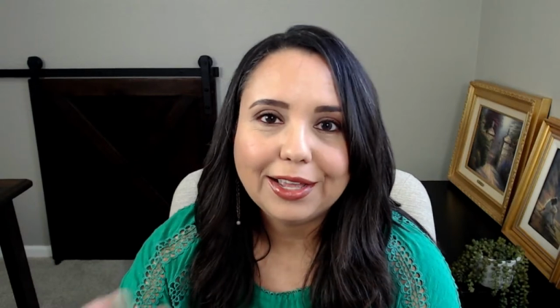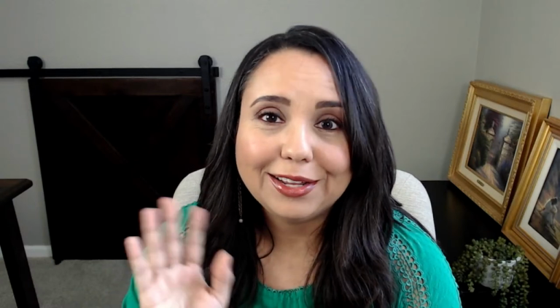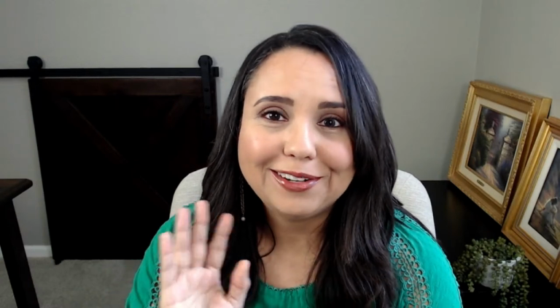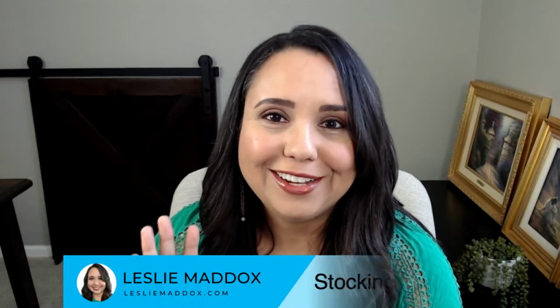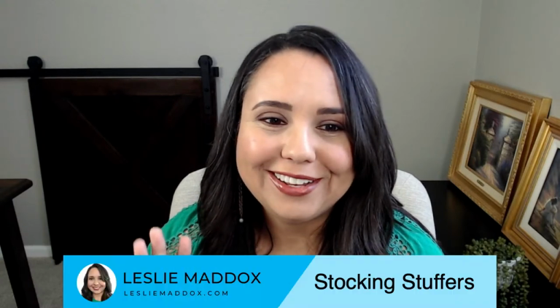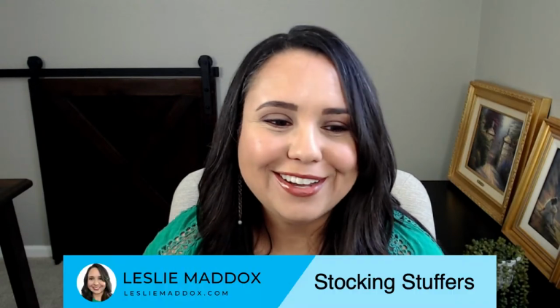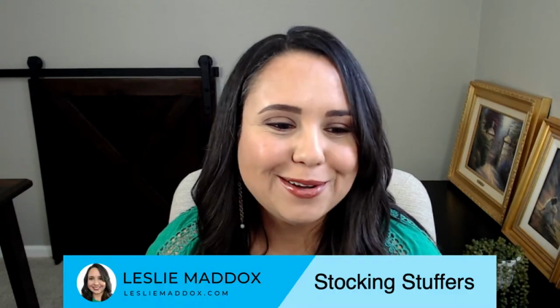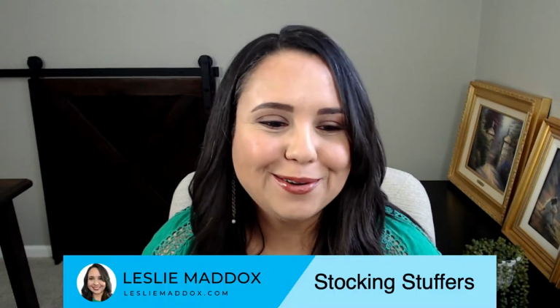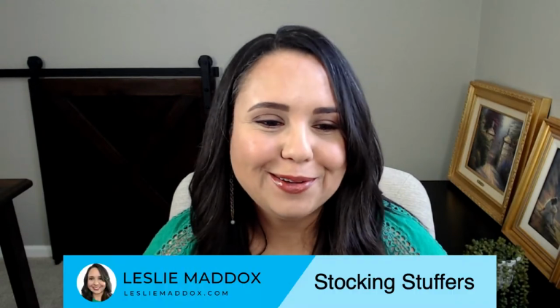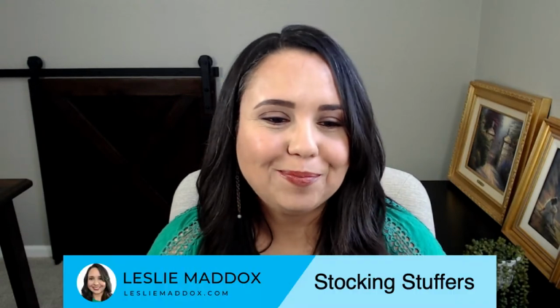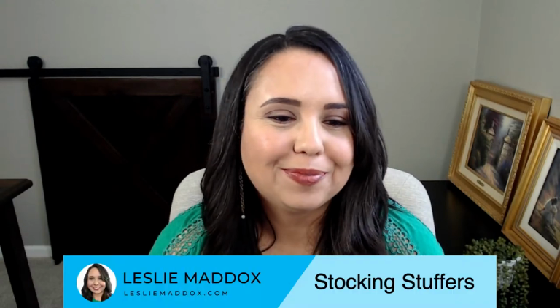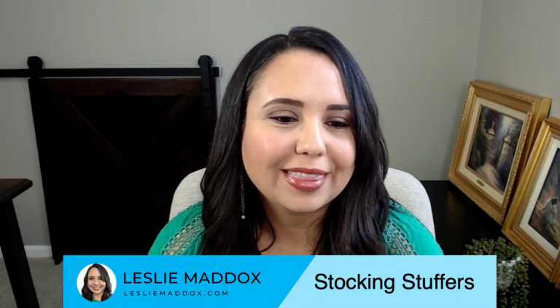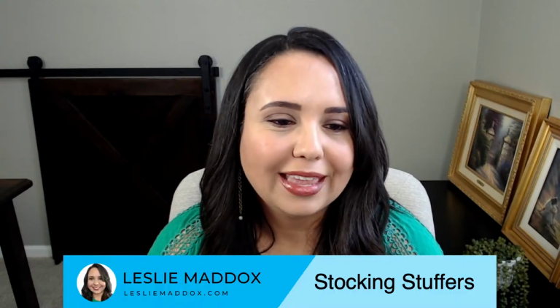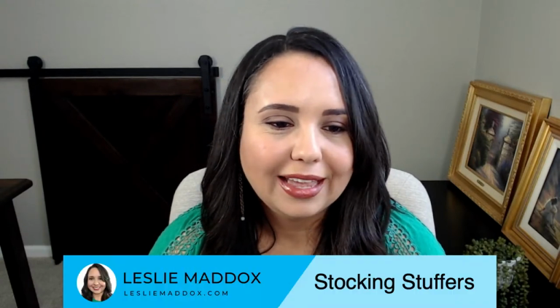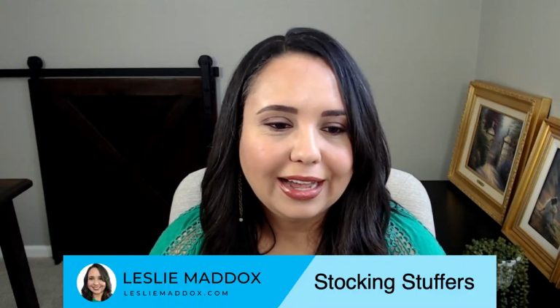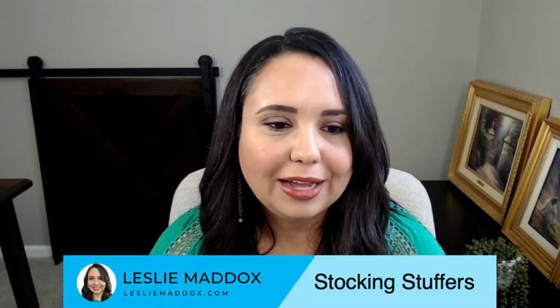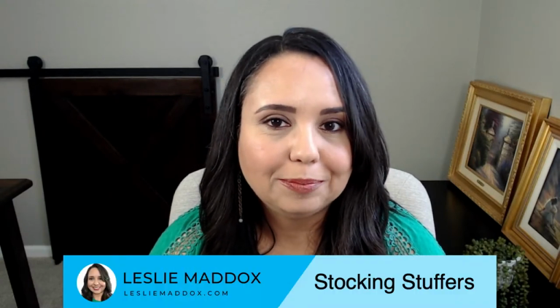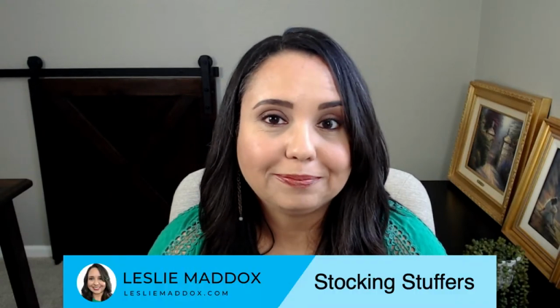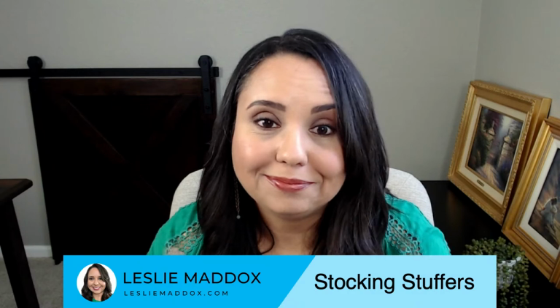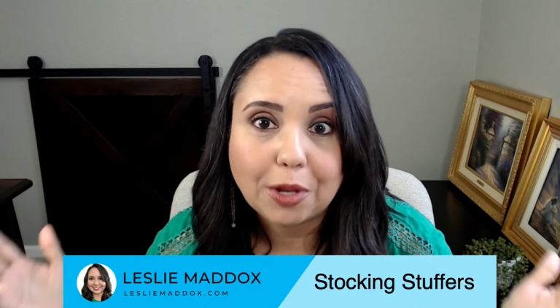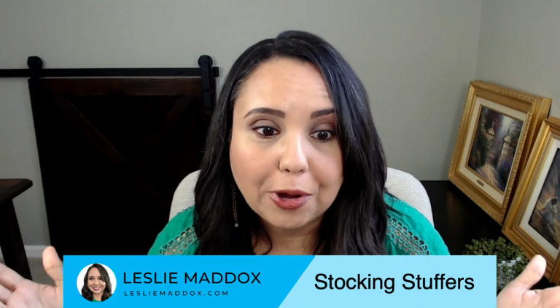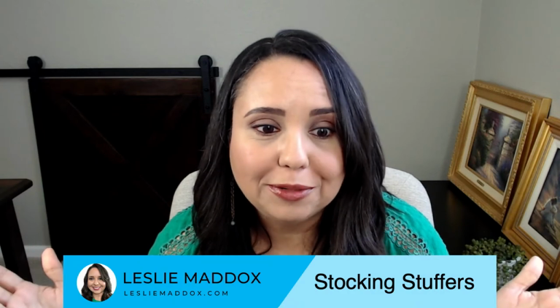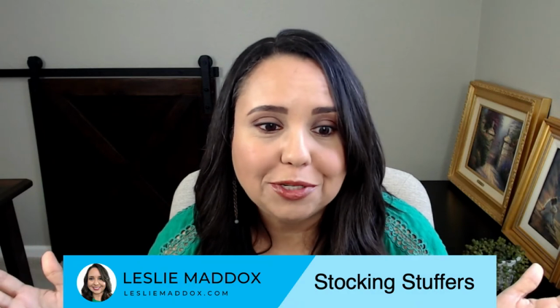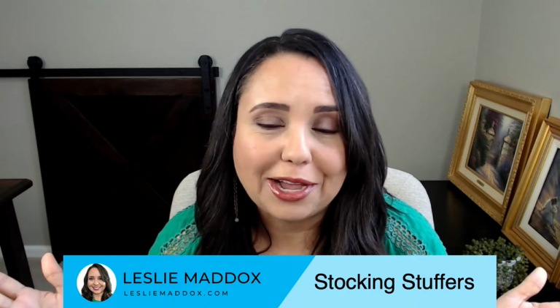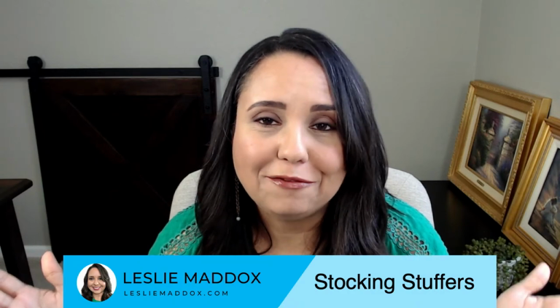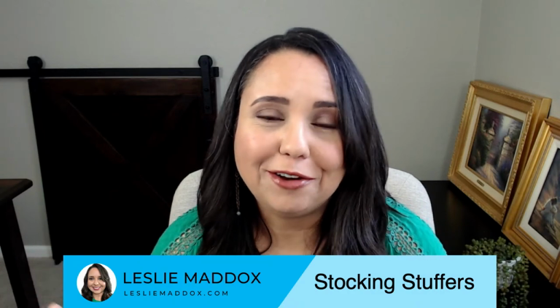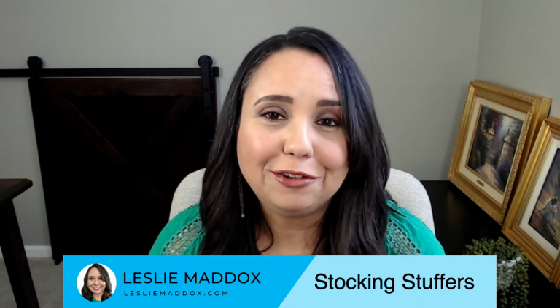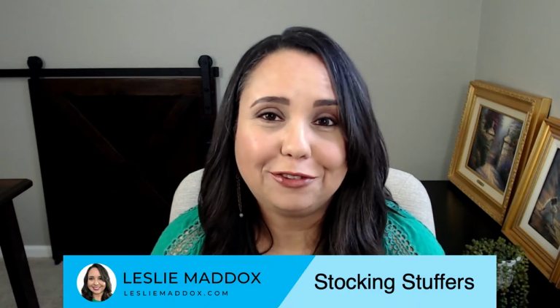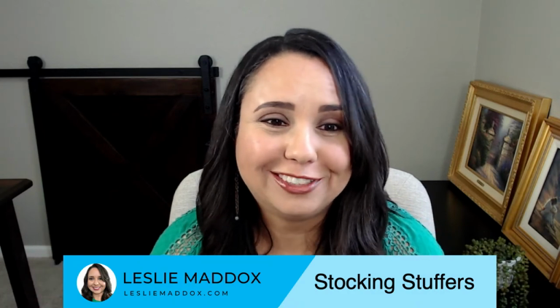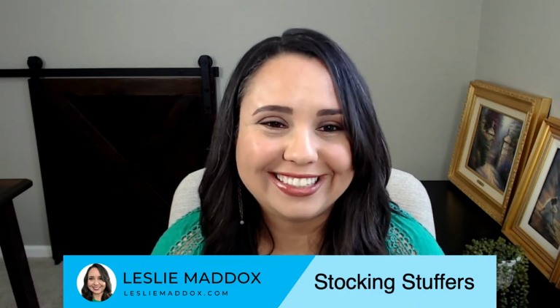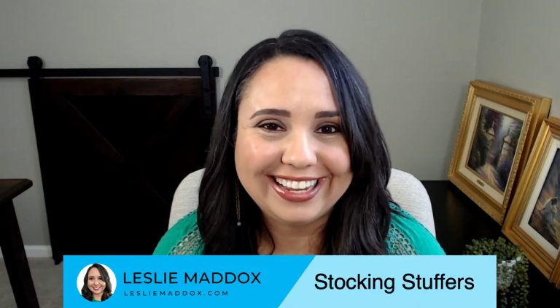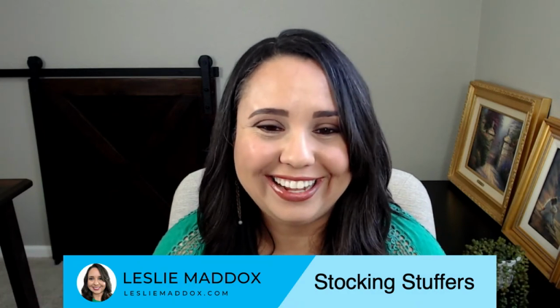Hello, hello, hello. Welcome to my very first live.